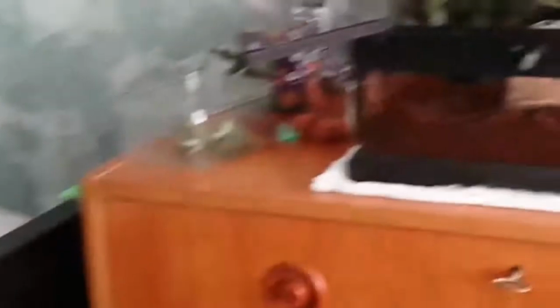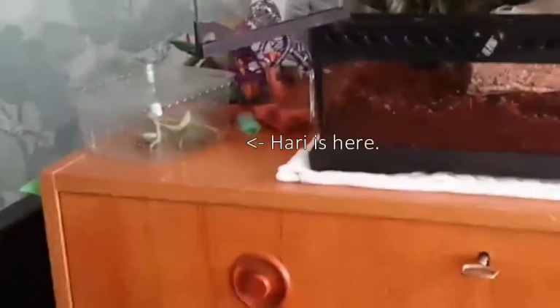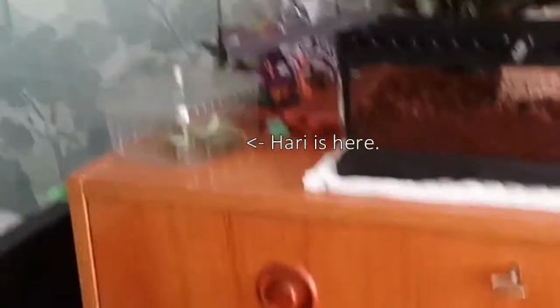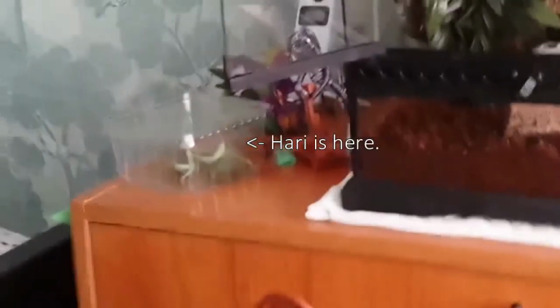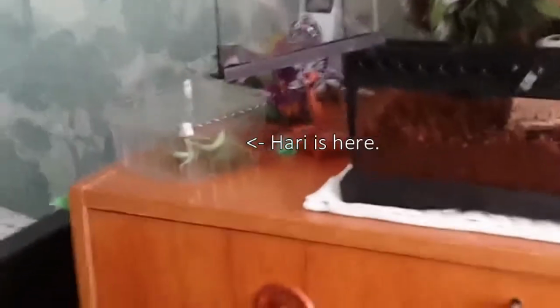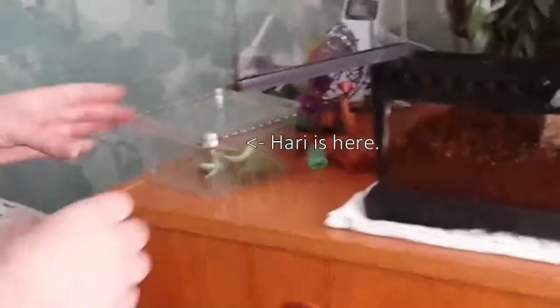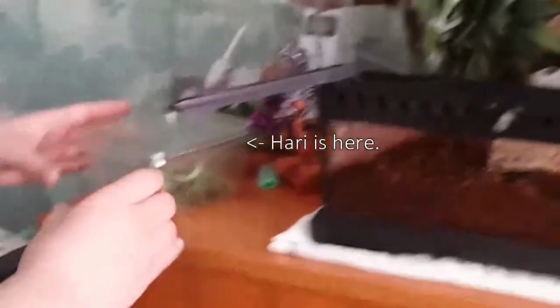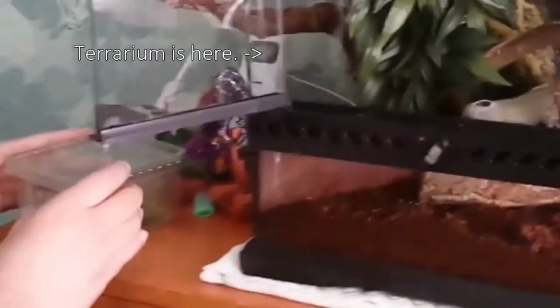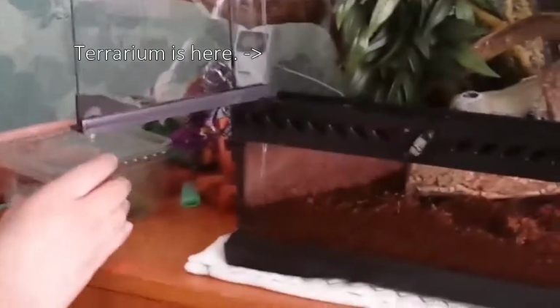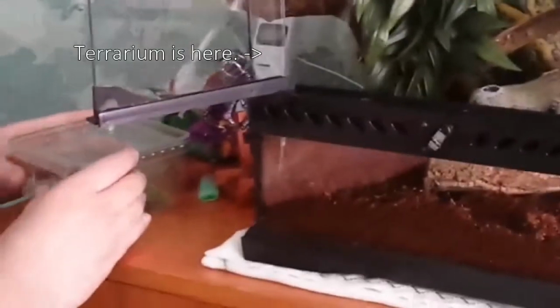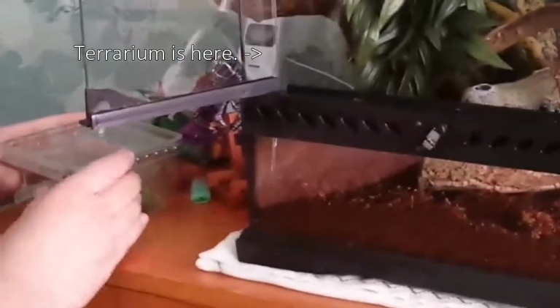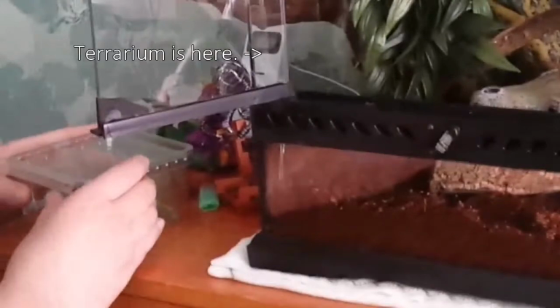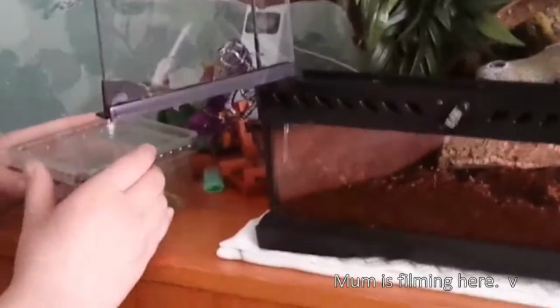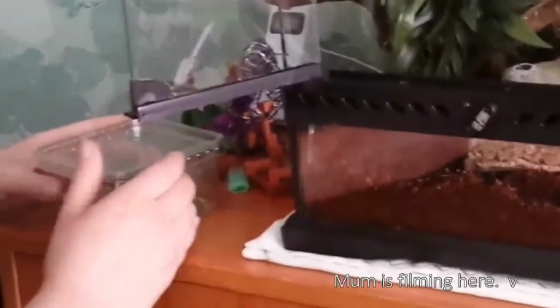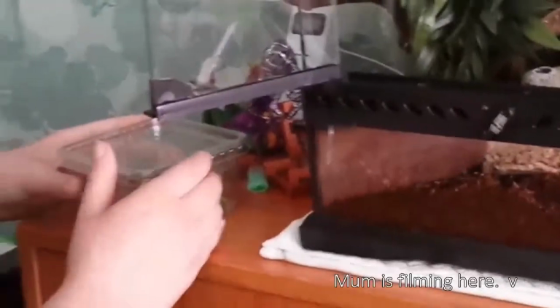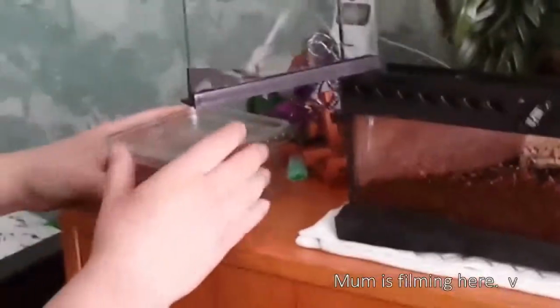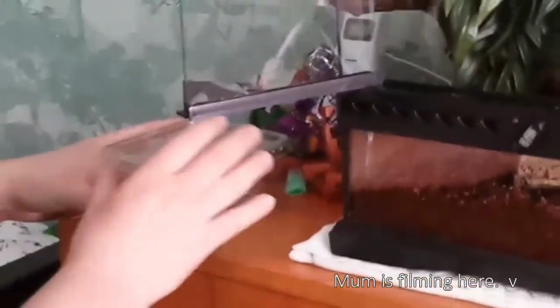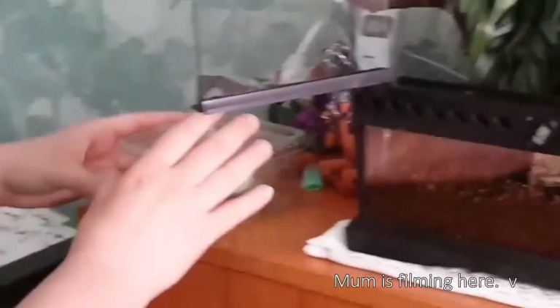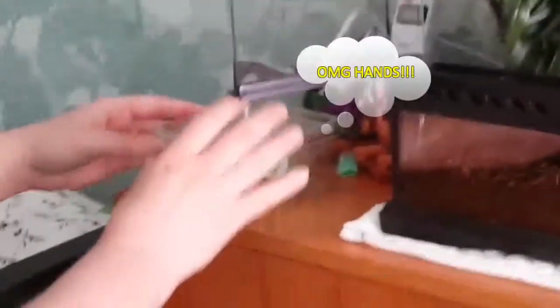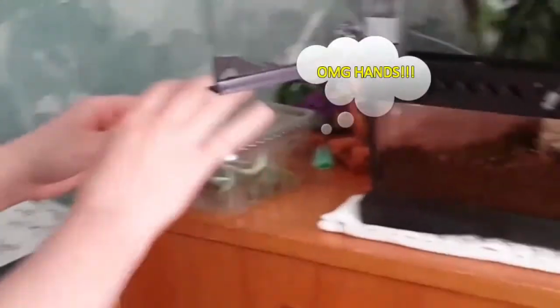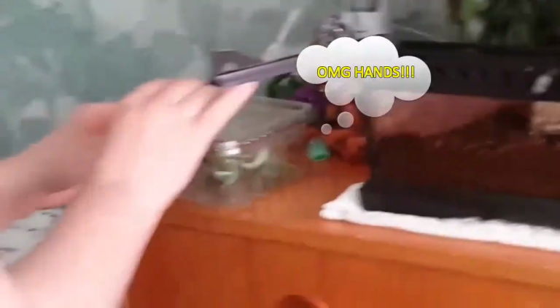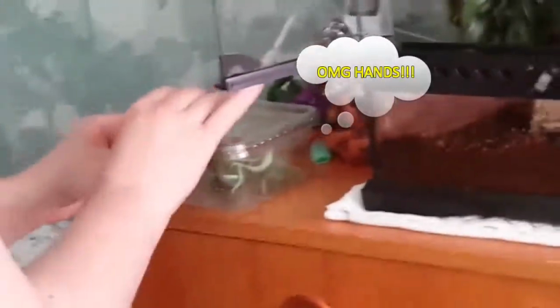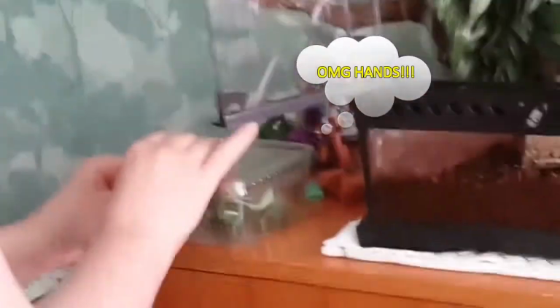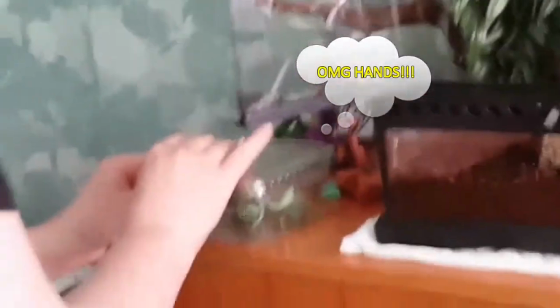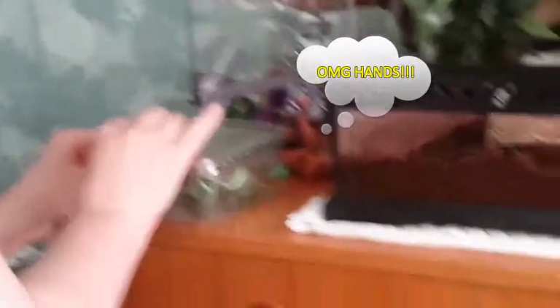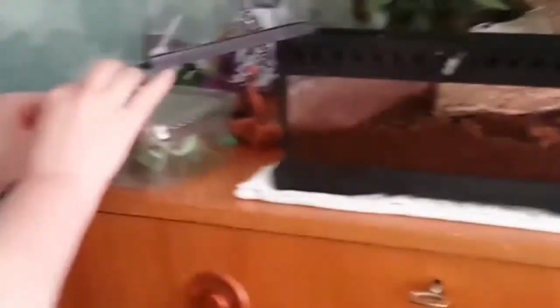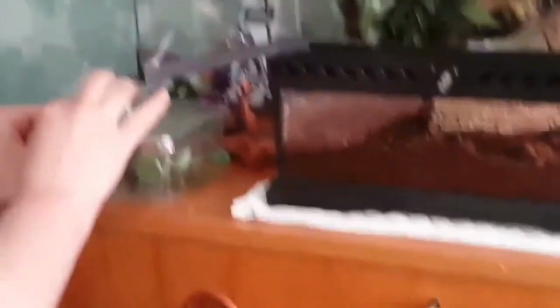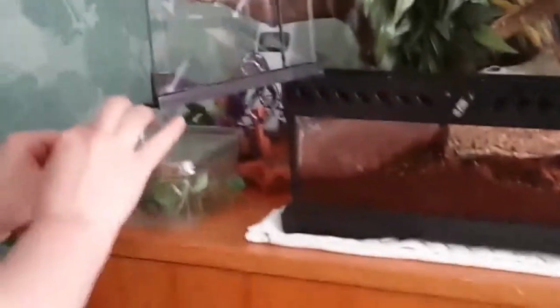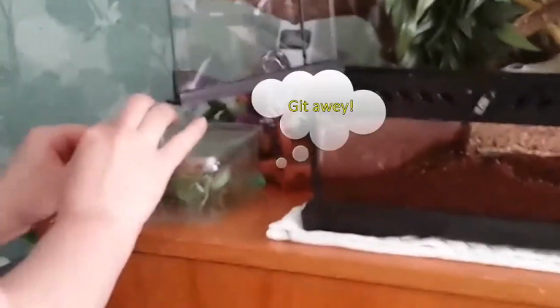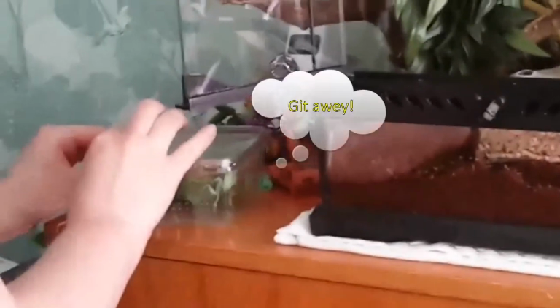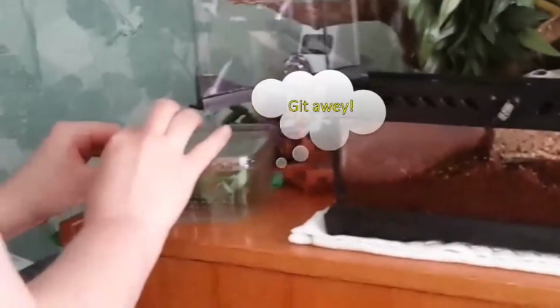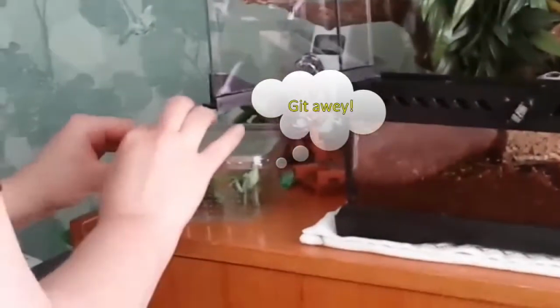Harry is here. Terrarium is here. Mum is filming here. Oh my god, Hans. Get away.